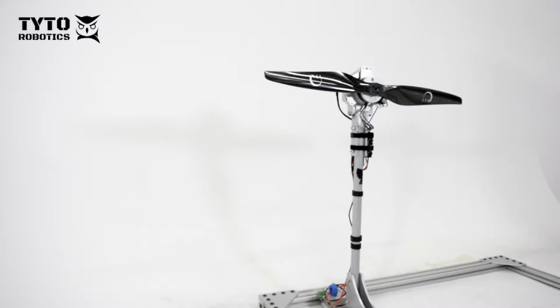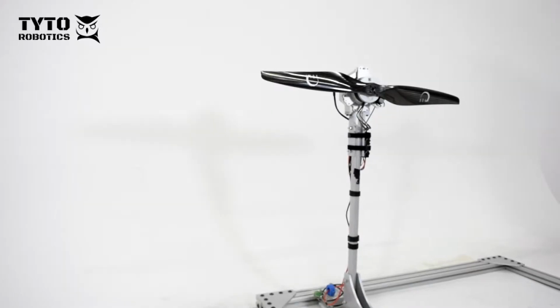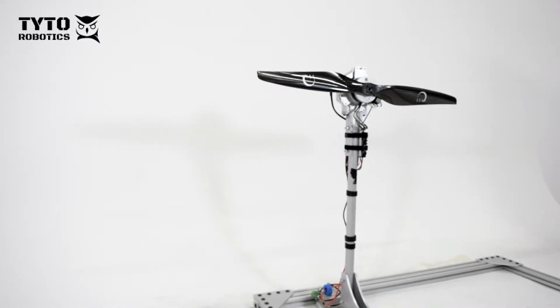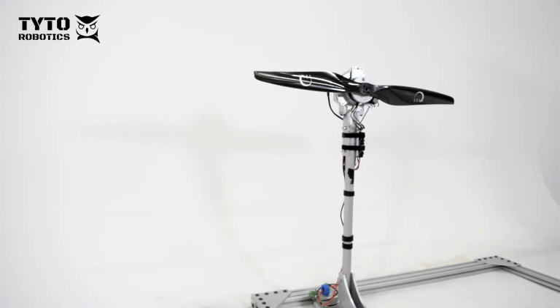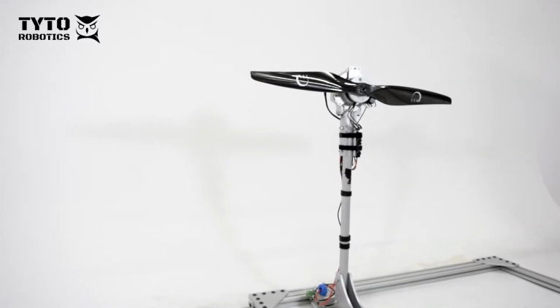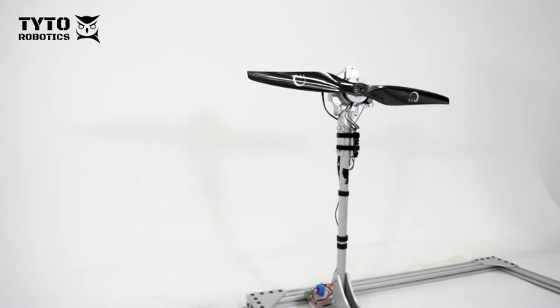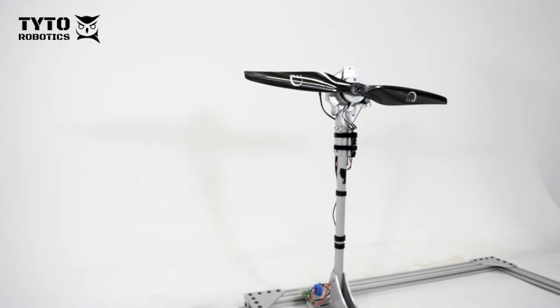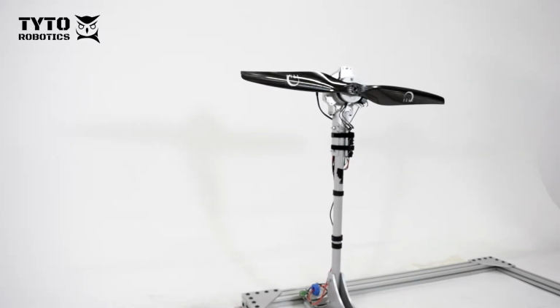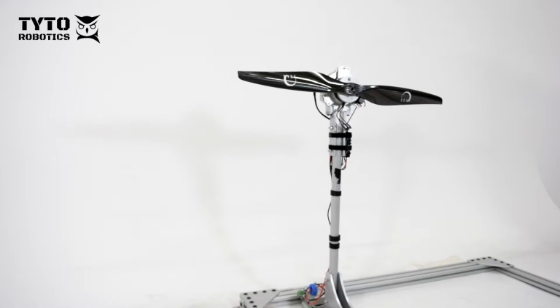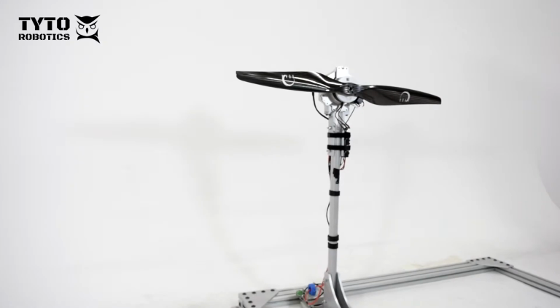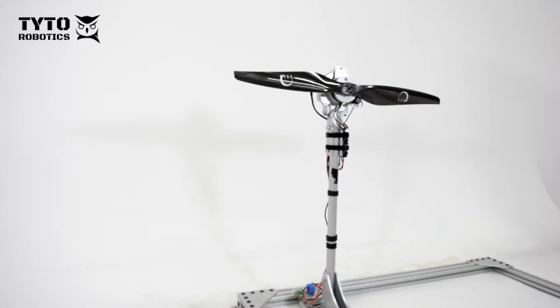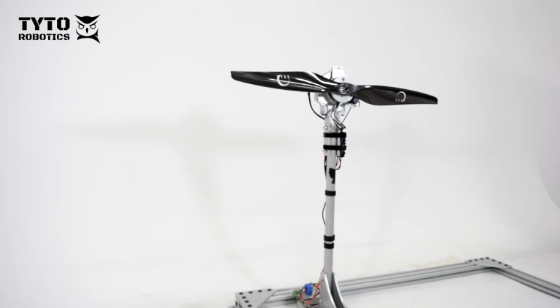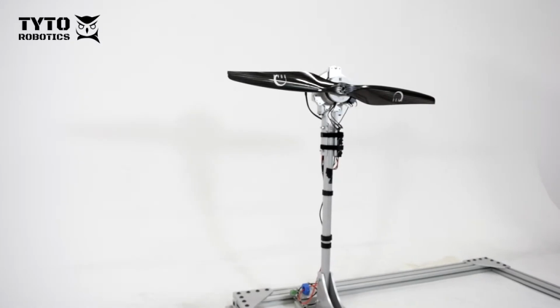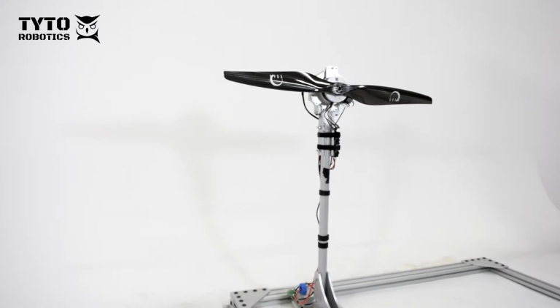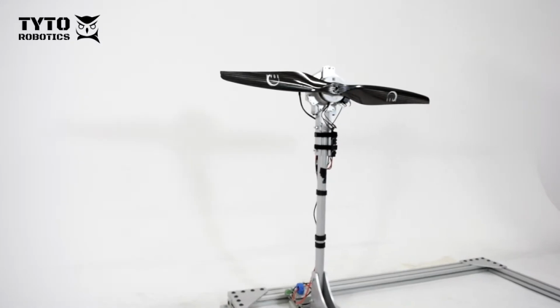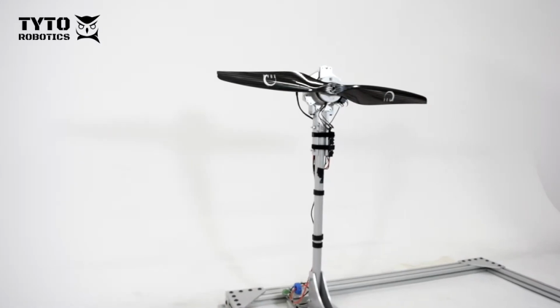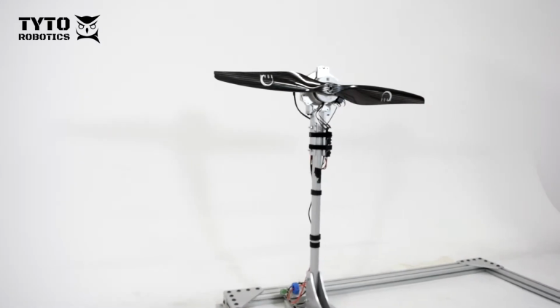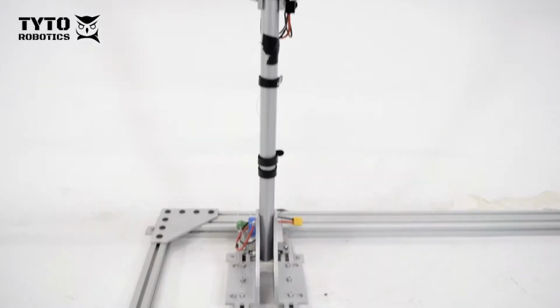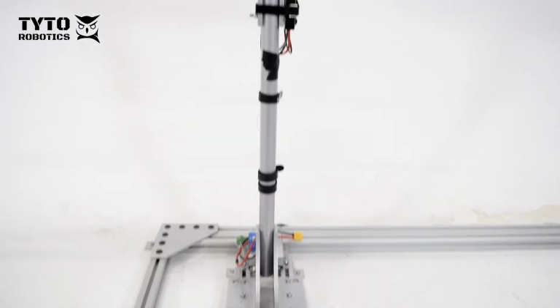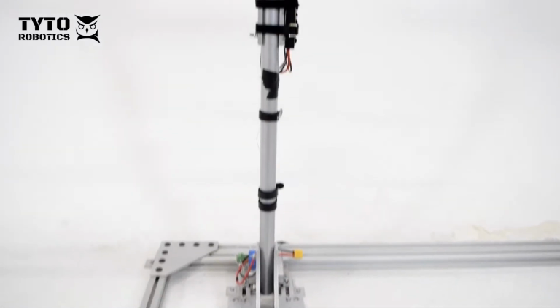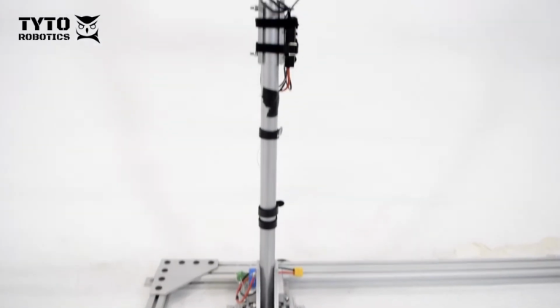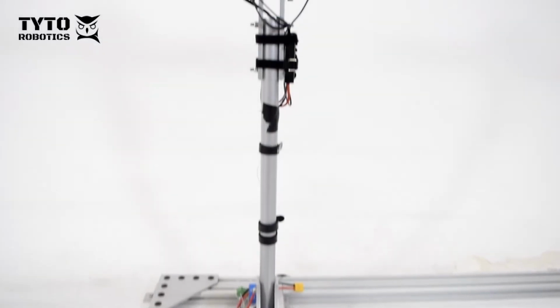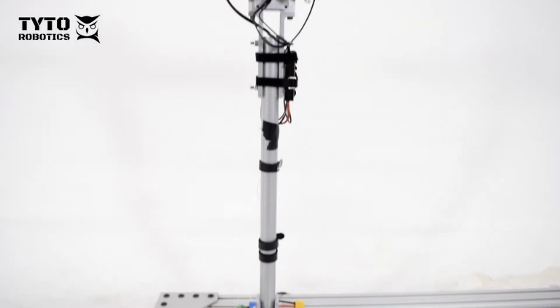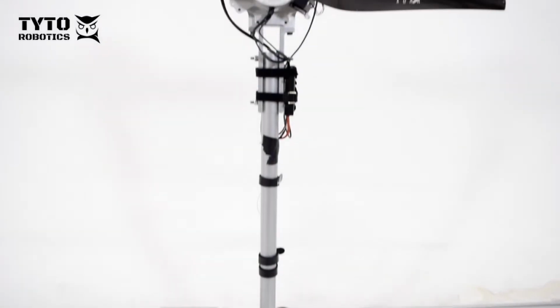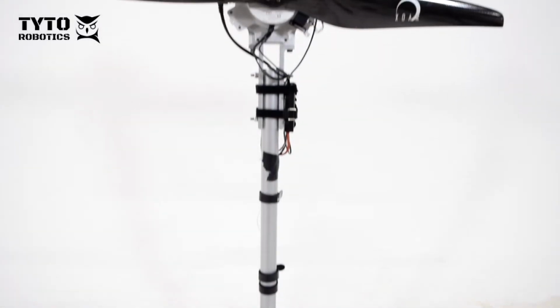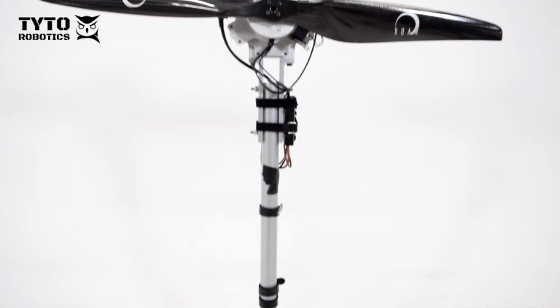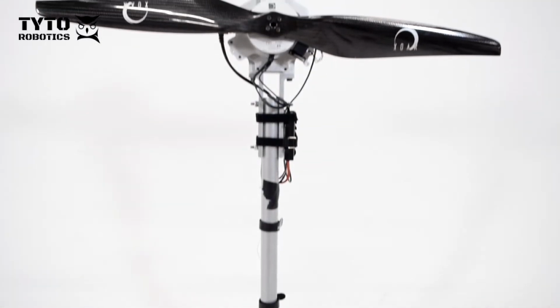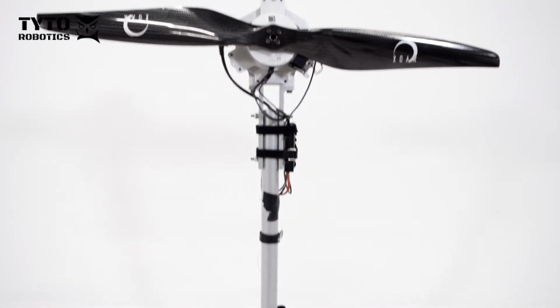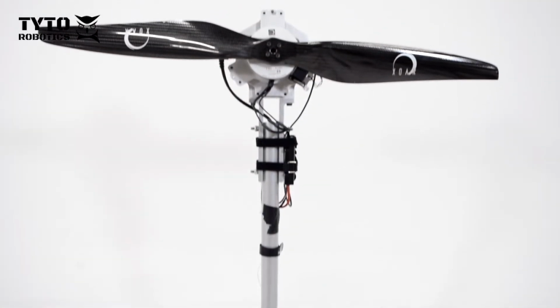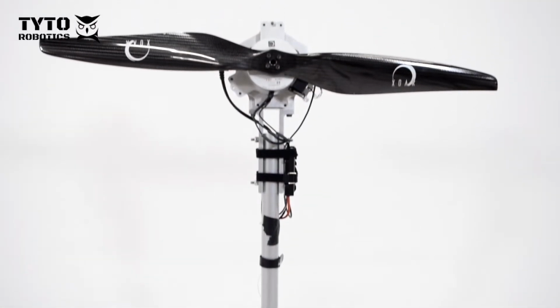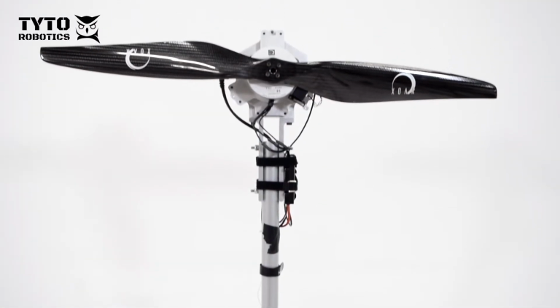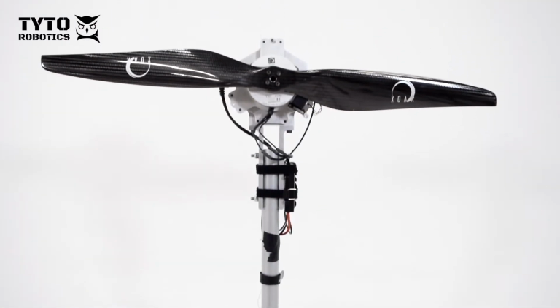The first thing you notice with the flight stand is that it's much more compact. This is an important requirement for wind tunnel testing.